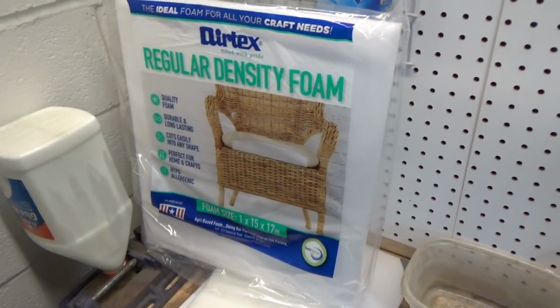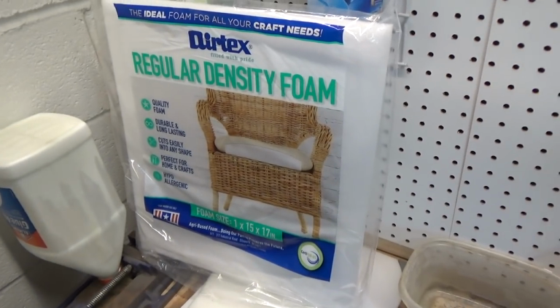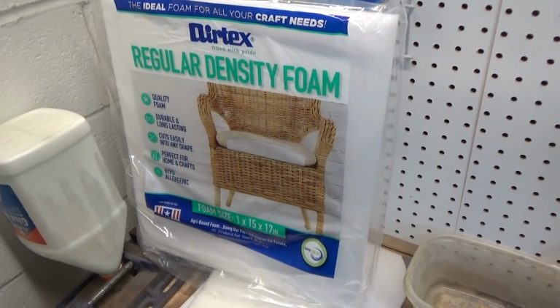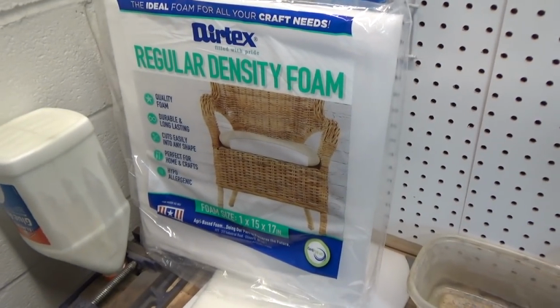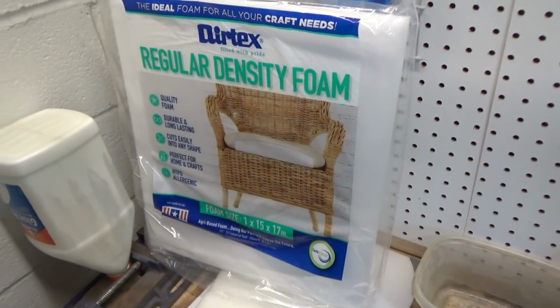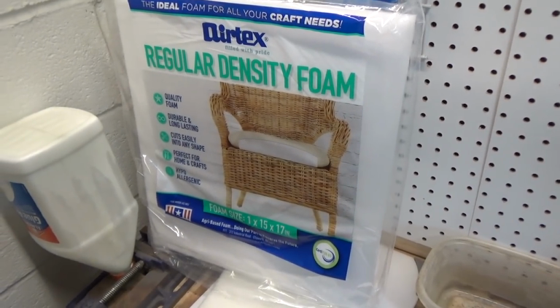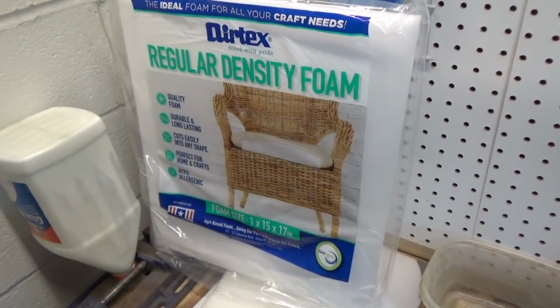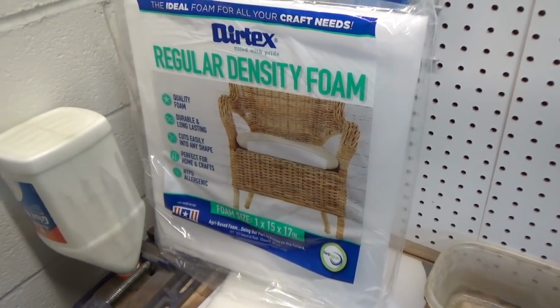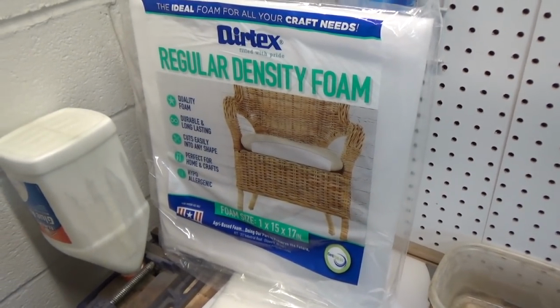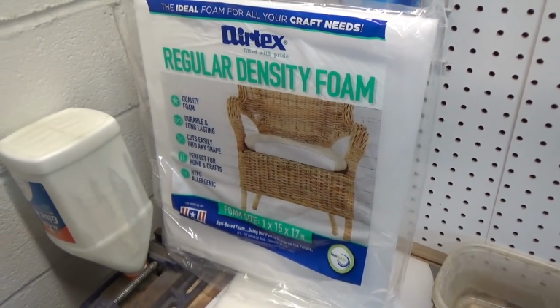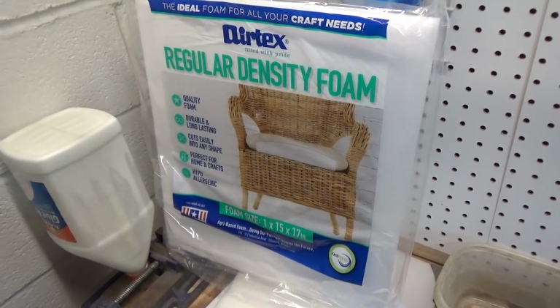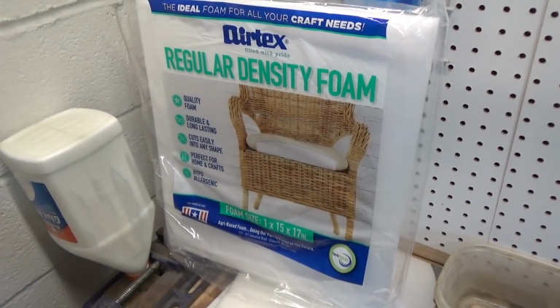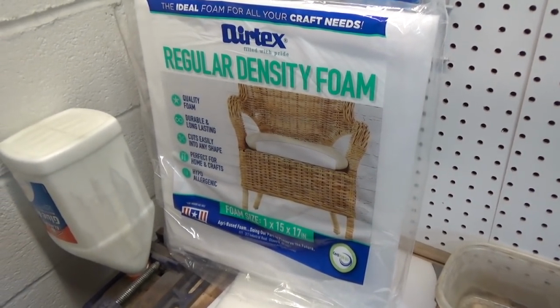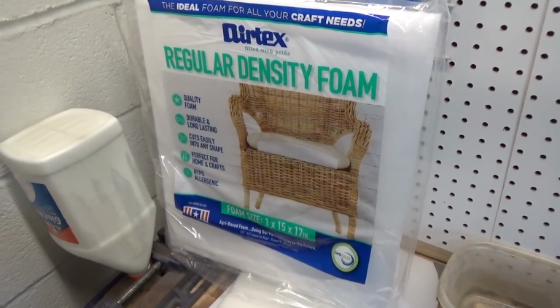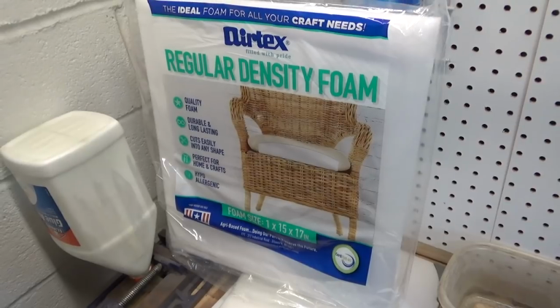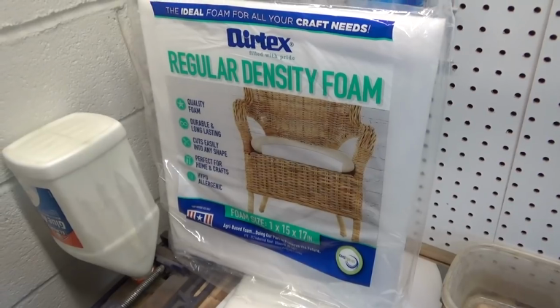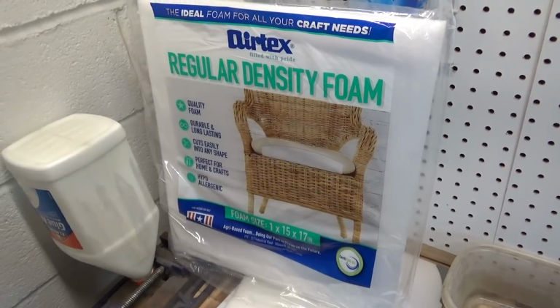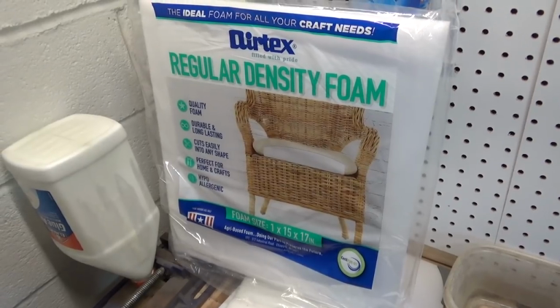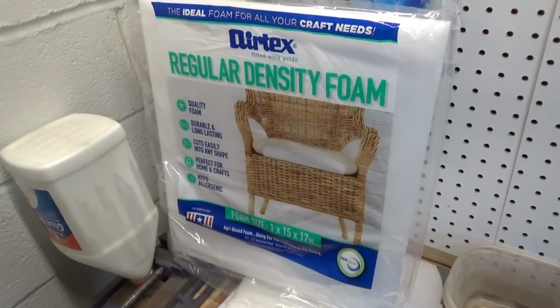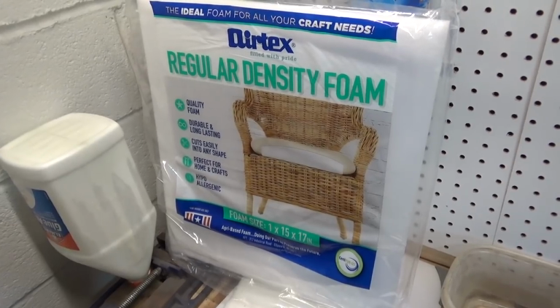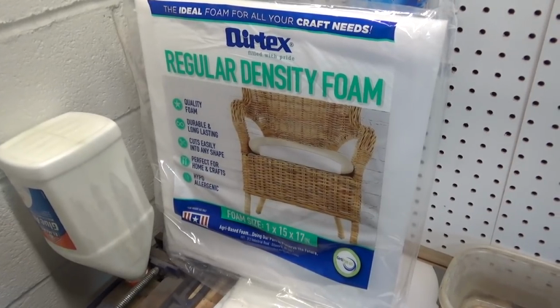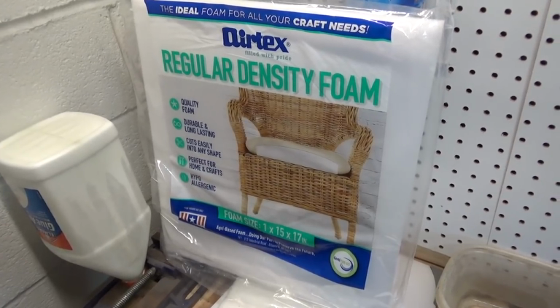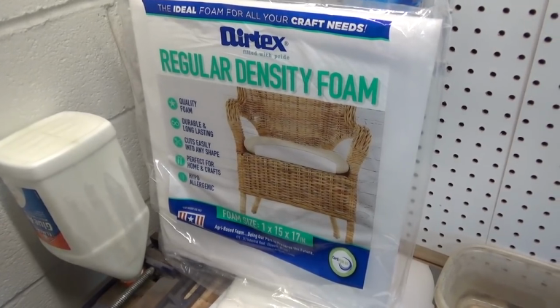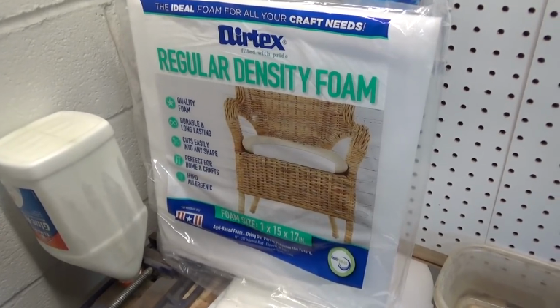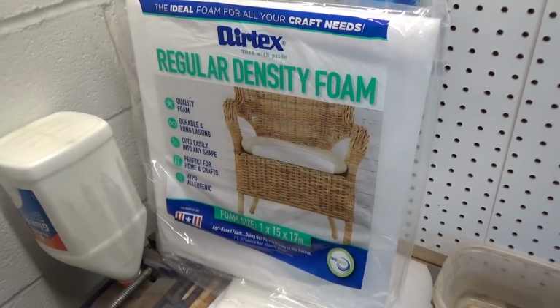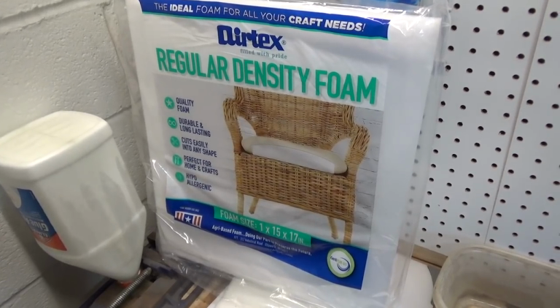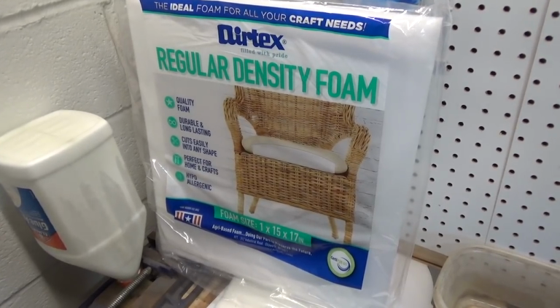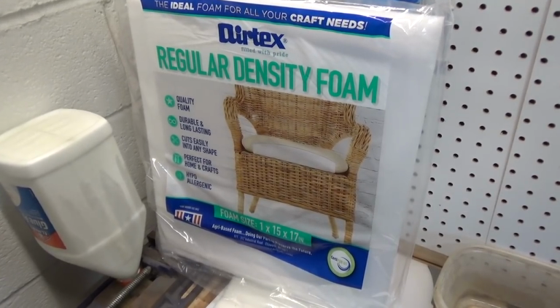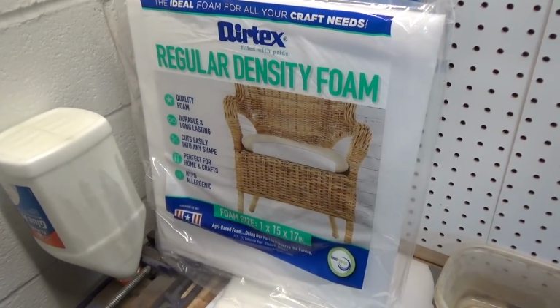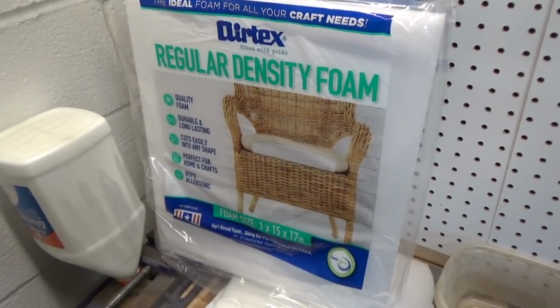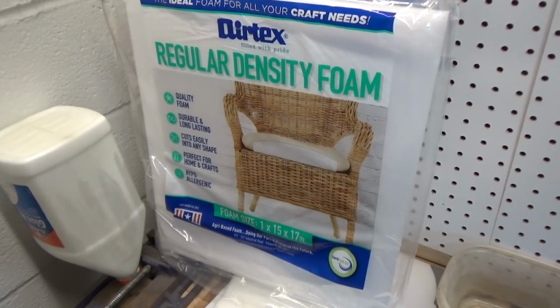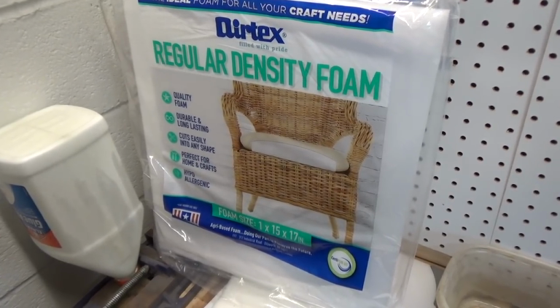But you can make your own. I'm going to show you how to do it in this video. That right here? $5.98.